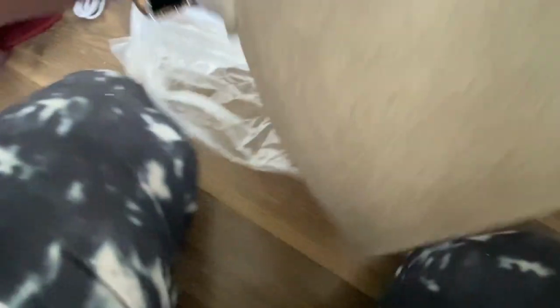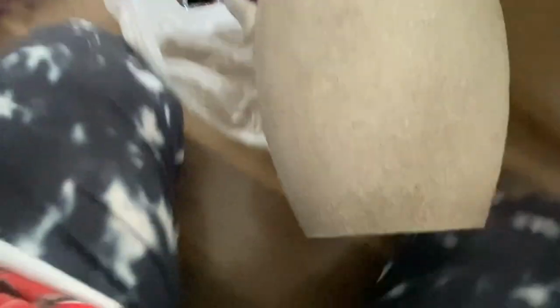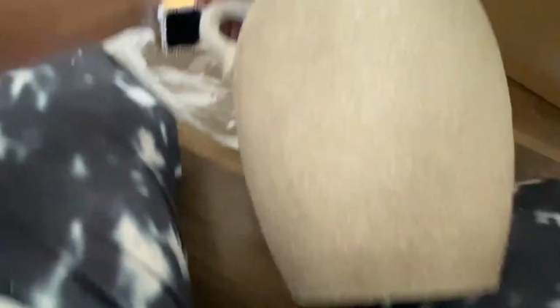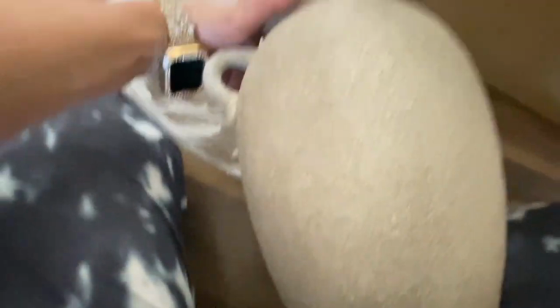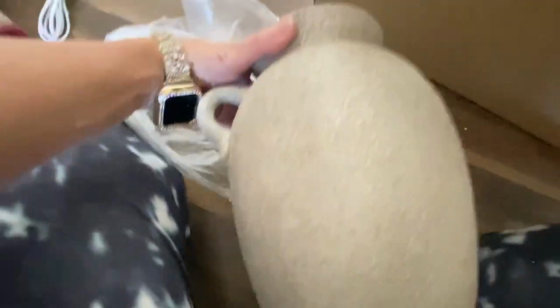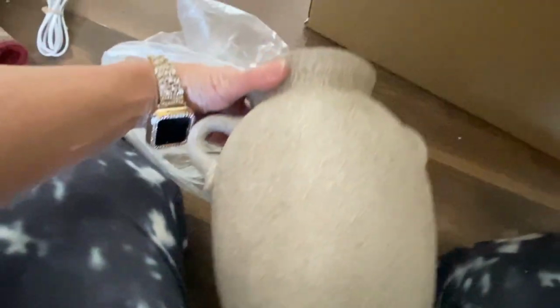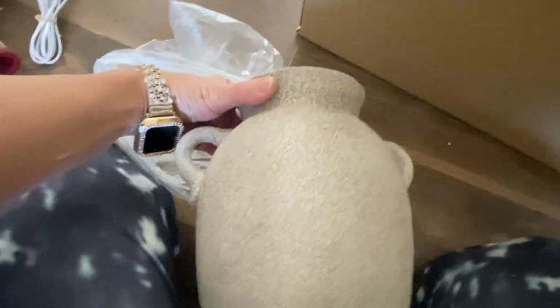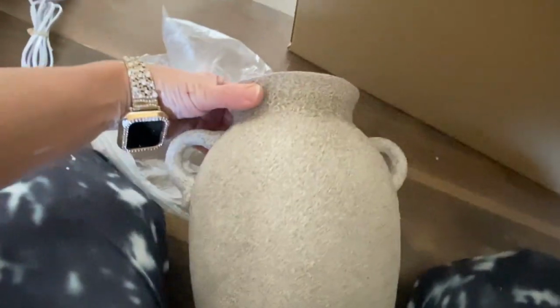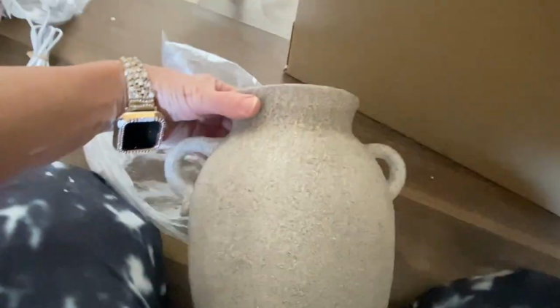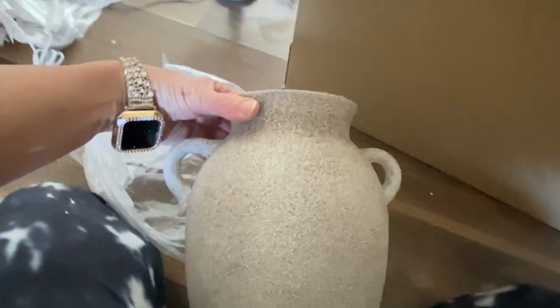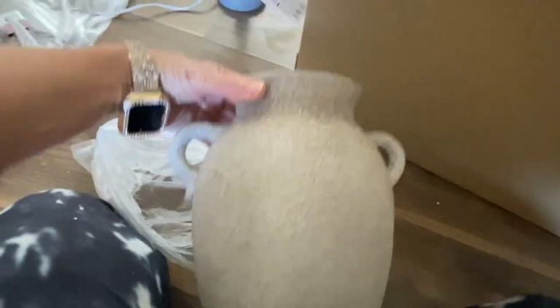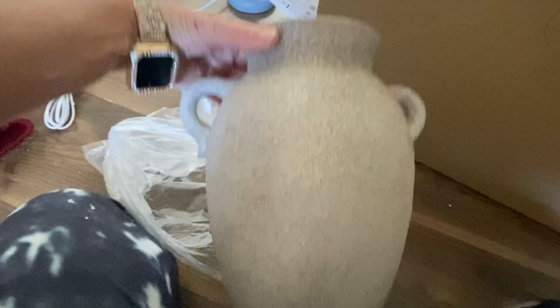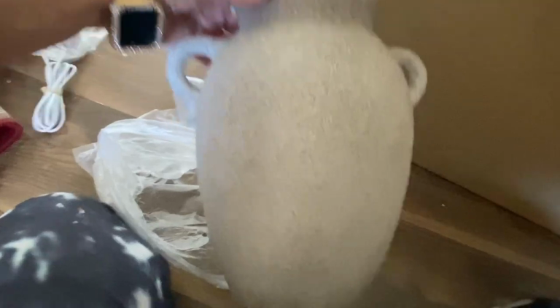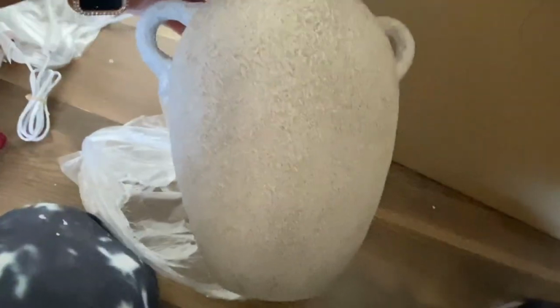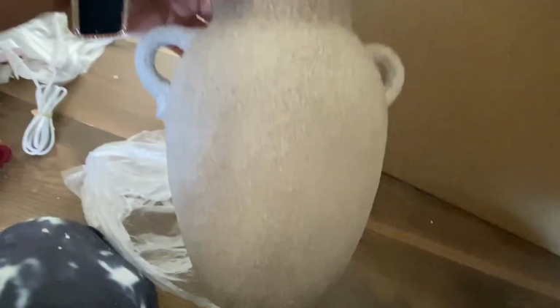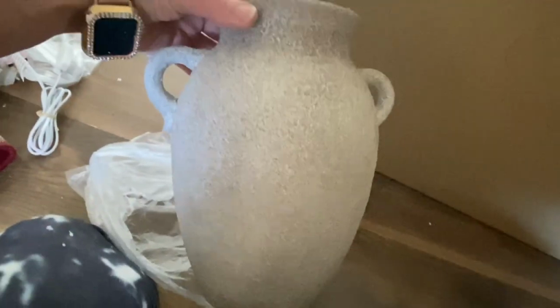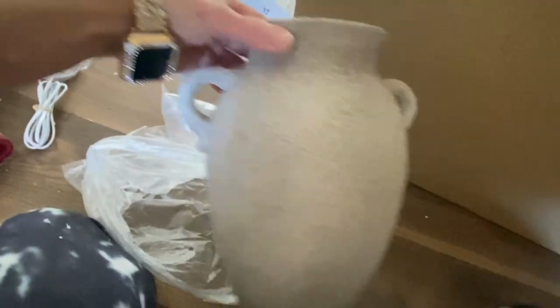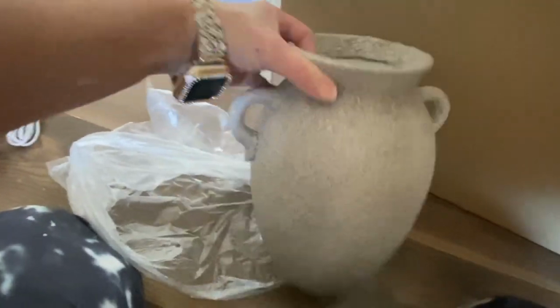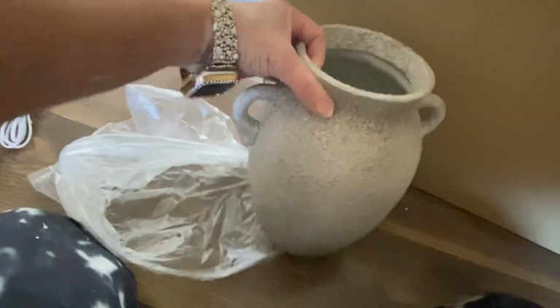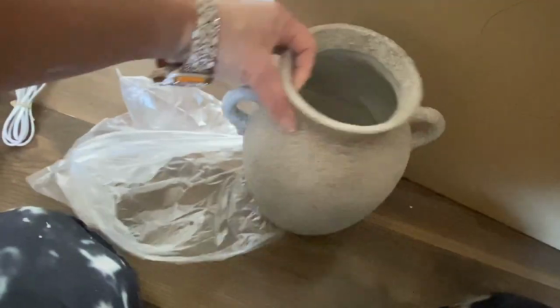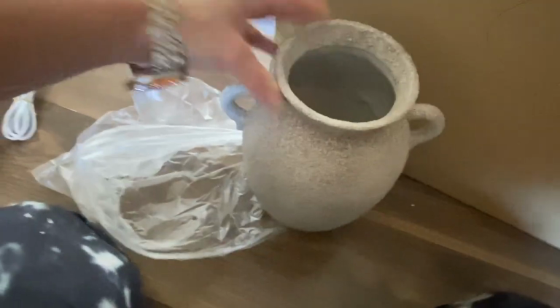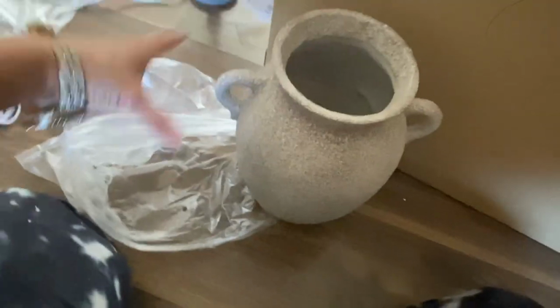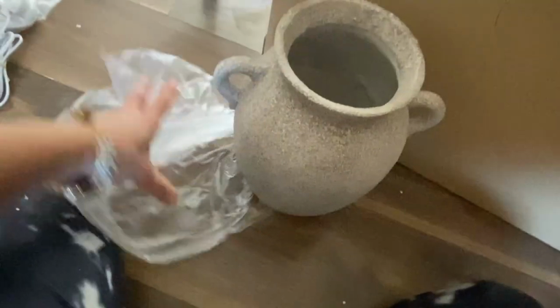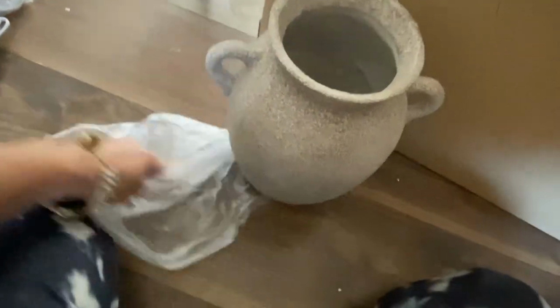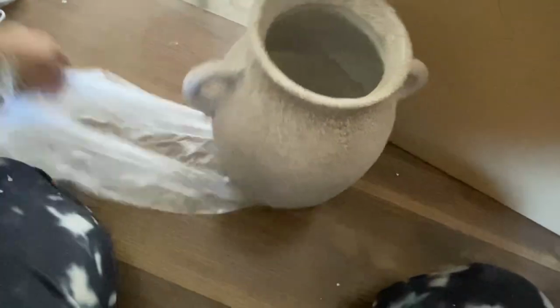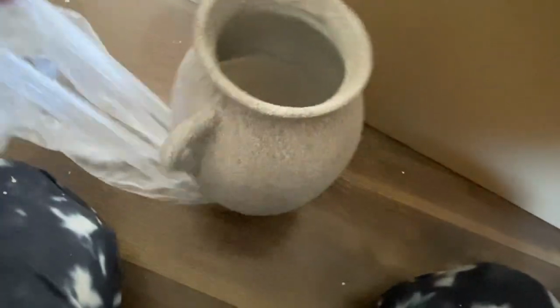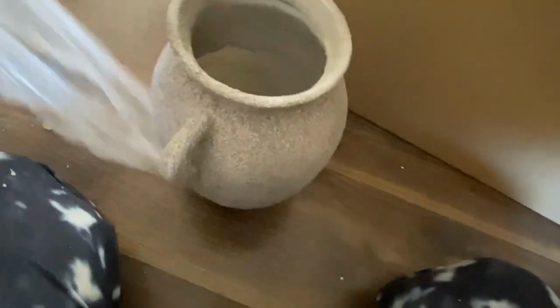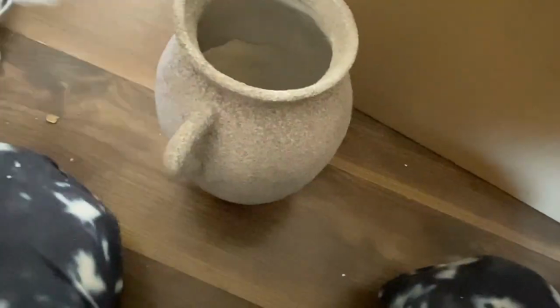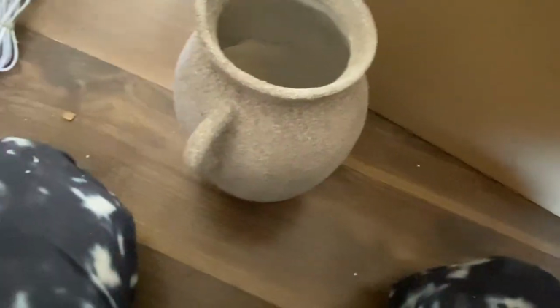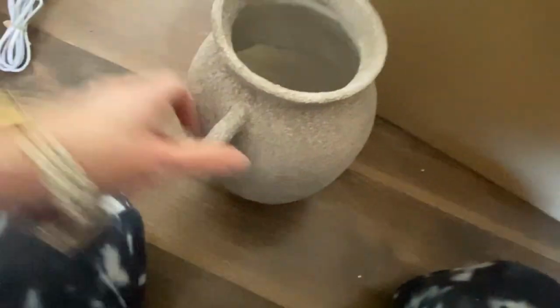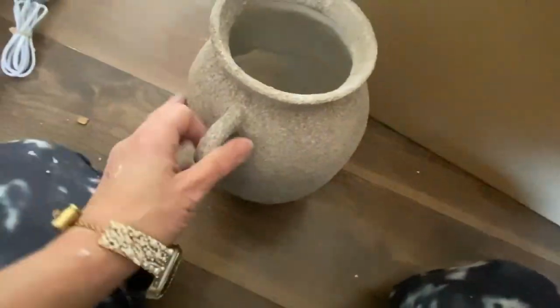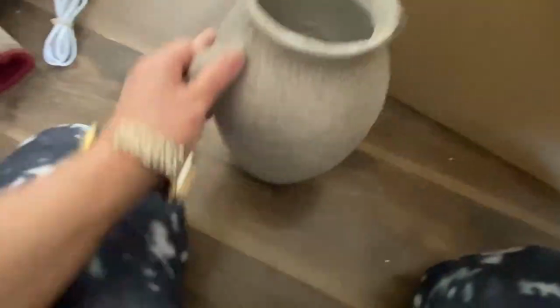I also found this lovely stoneware vase that was only £10 in the sale, so I got that as well. I'm not sure if I'll put that in my room but I'll put it somewhere in the house — I really like it.